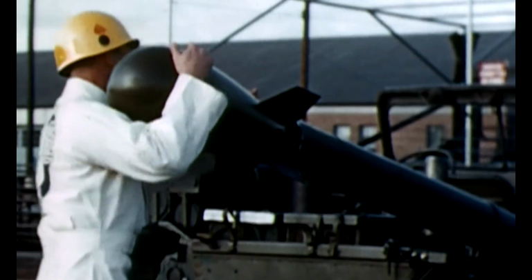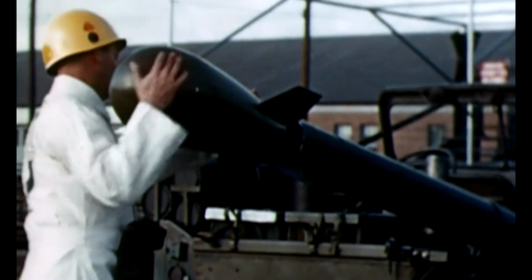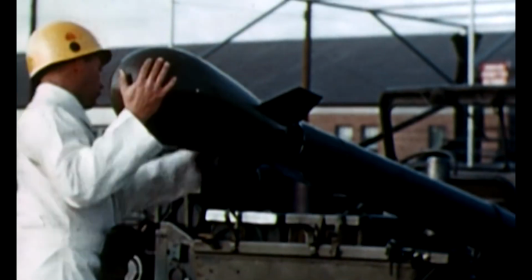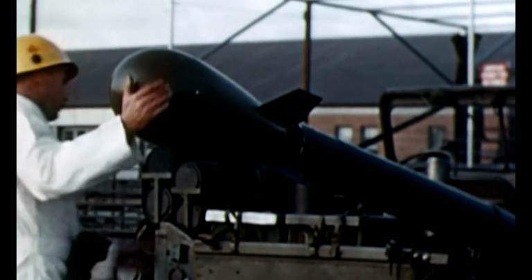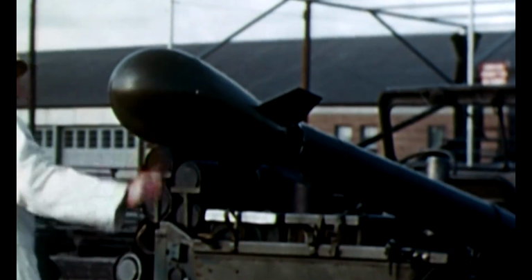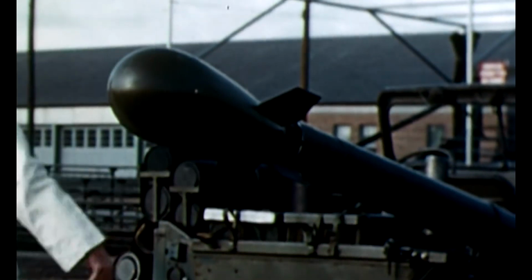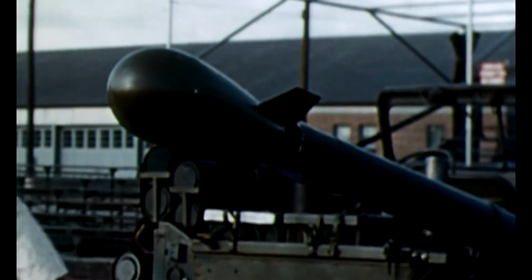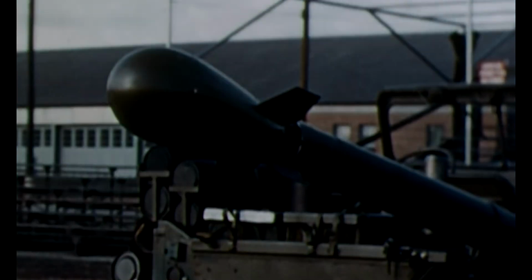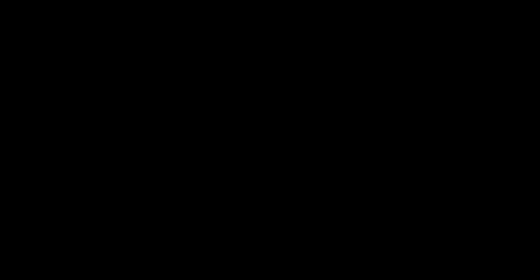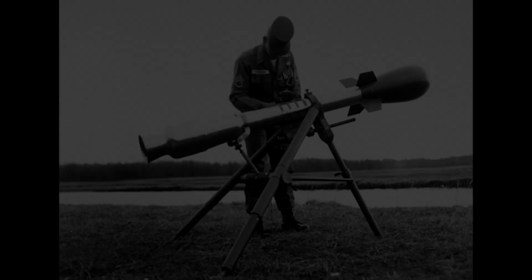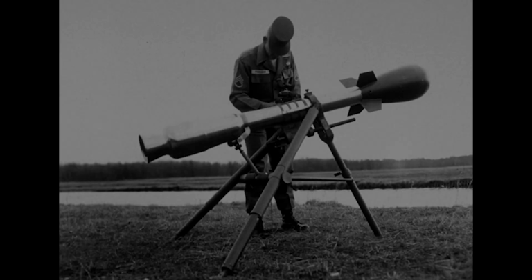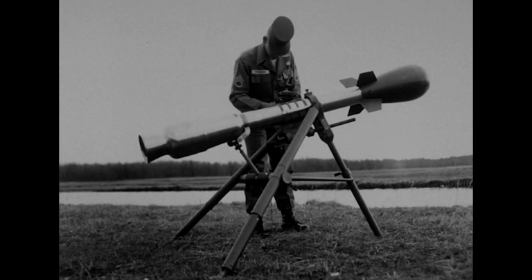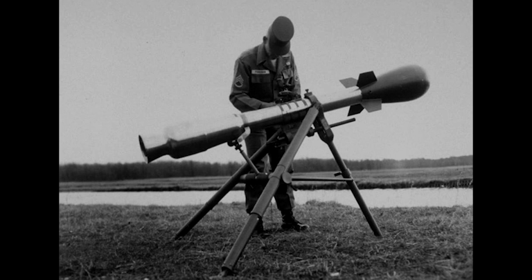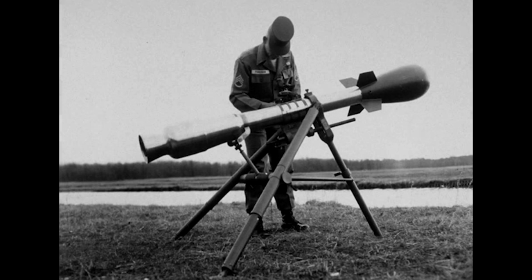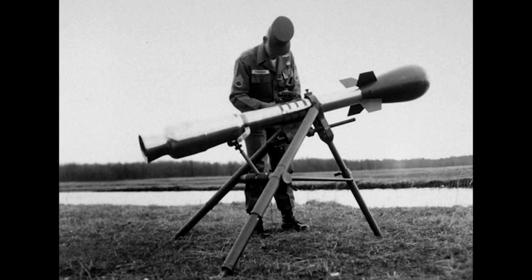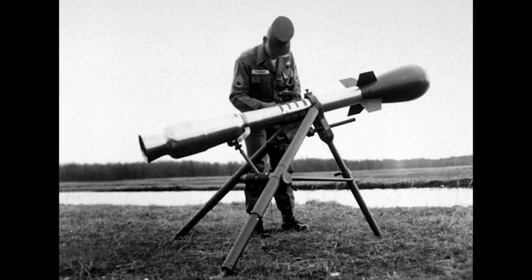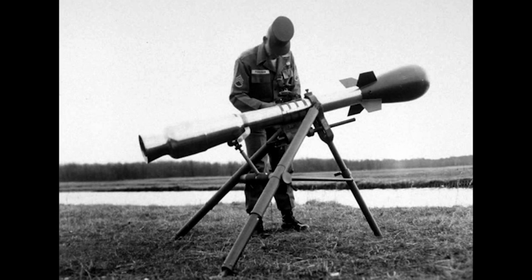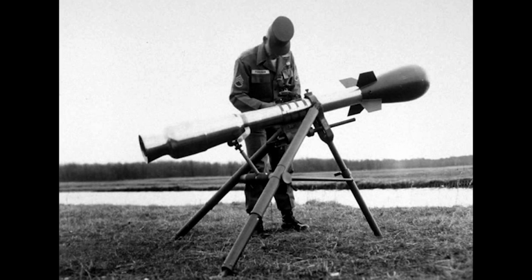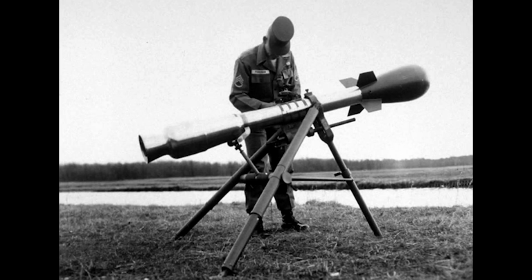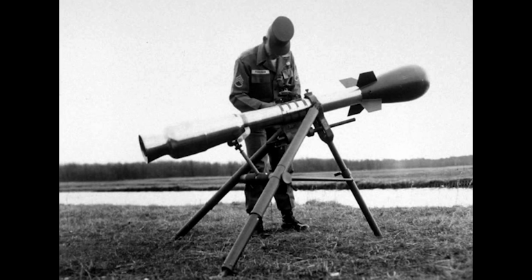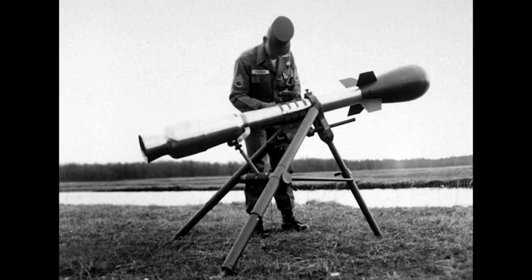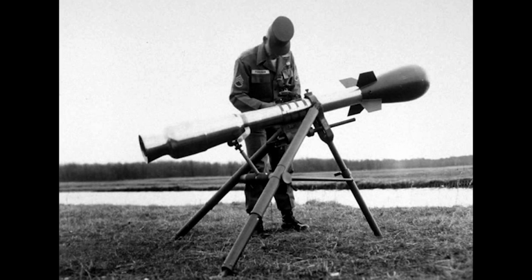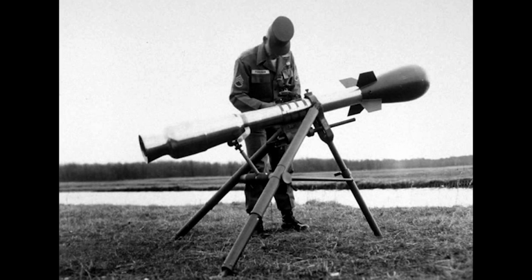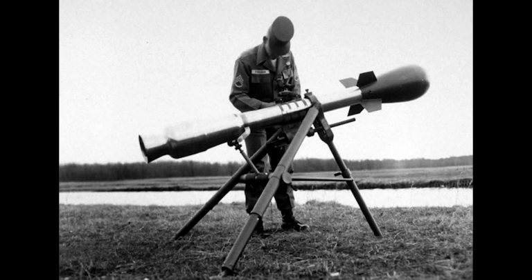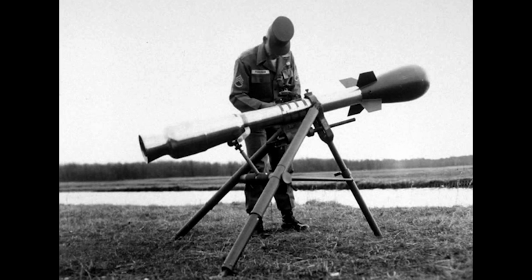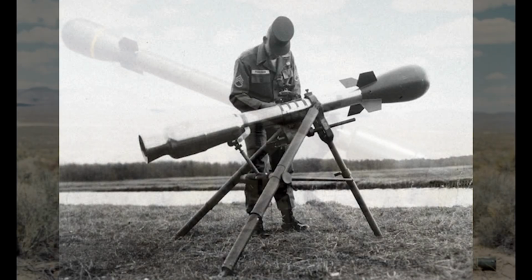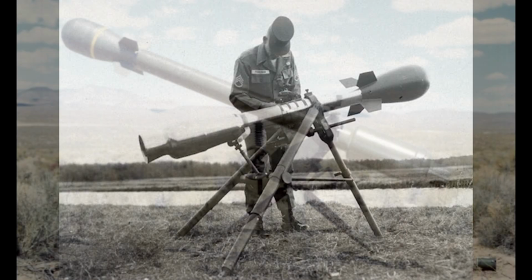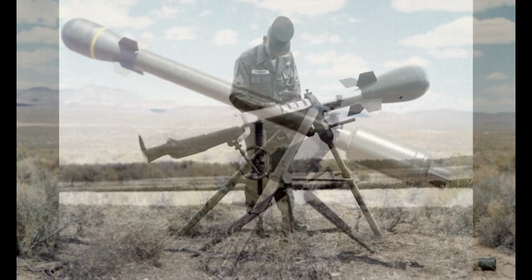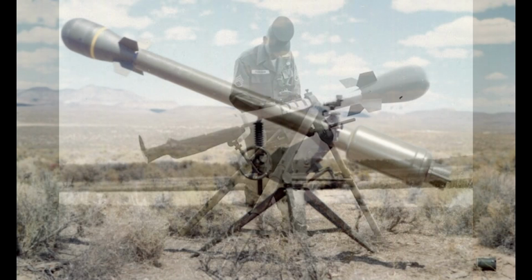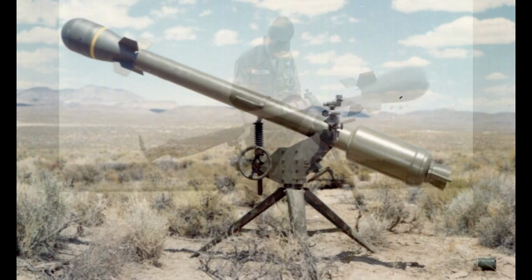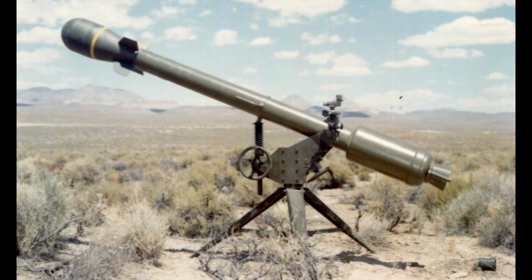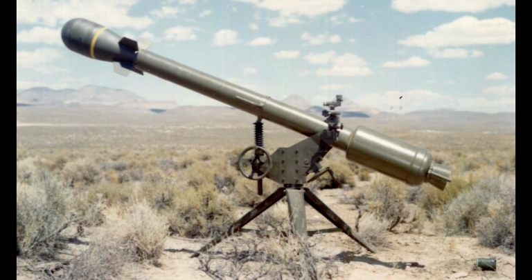For 10 years, soldiers were equipped with these systems in Guam, Hawaii, Okinawa, and South Korea.